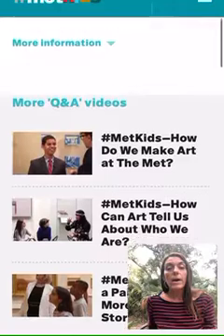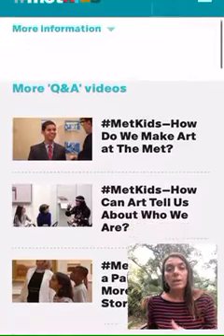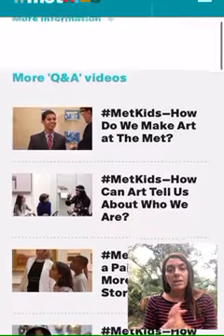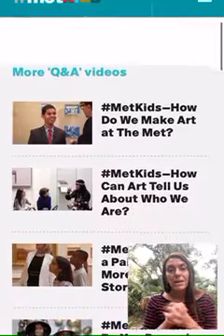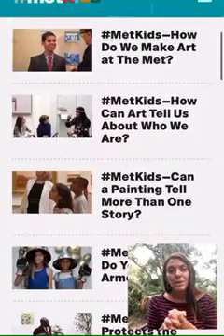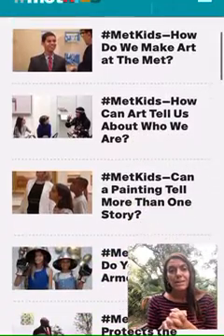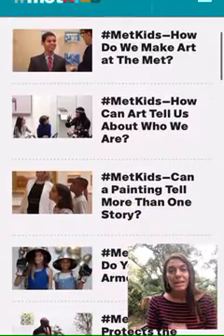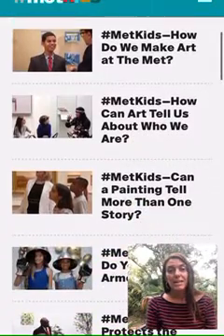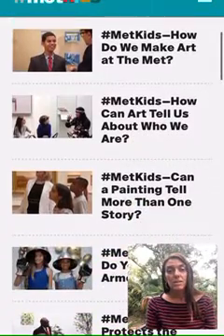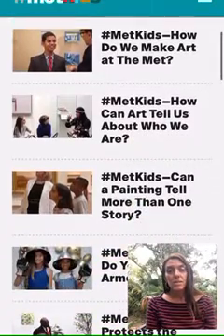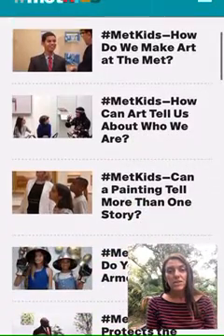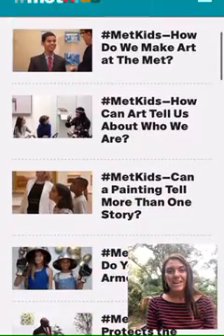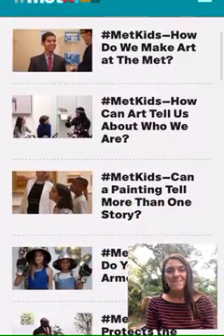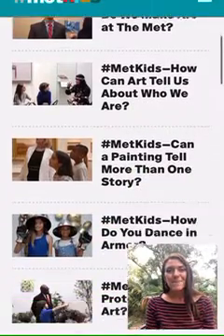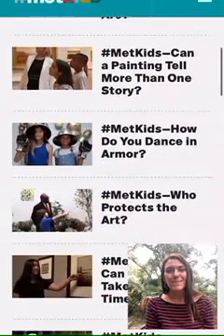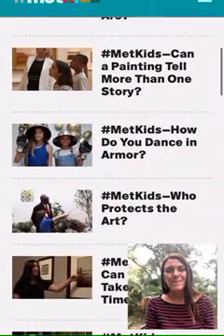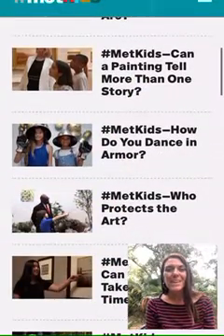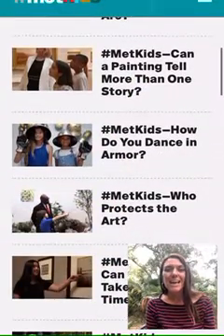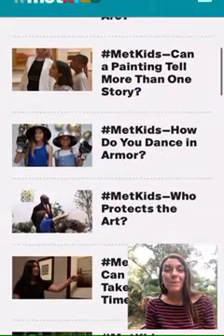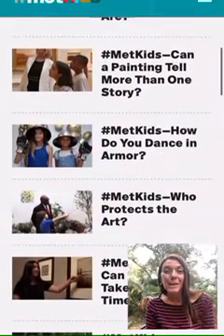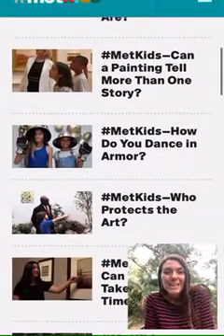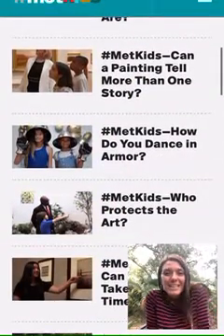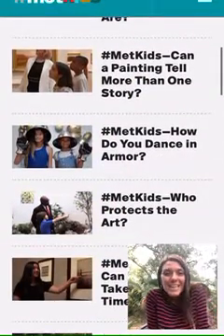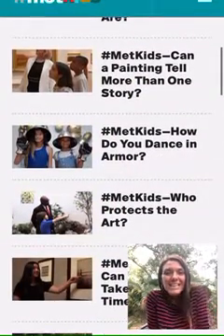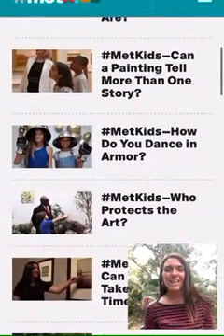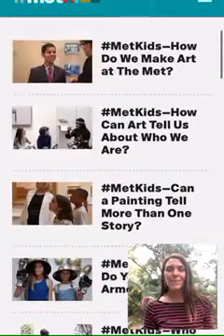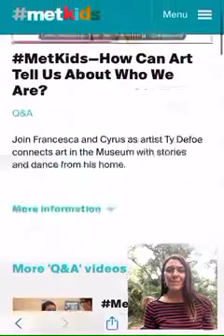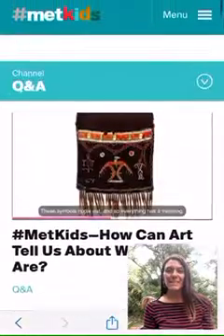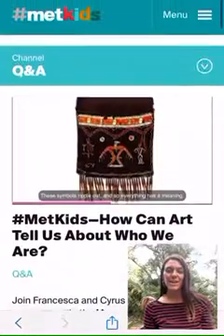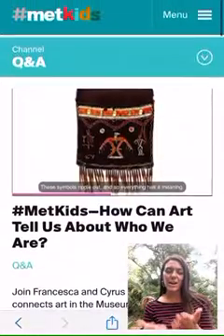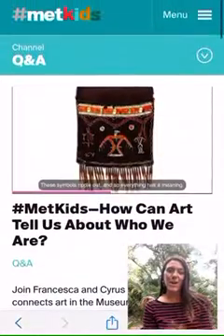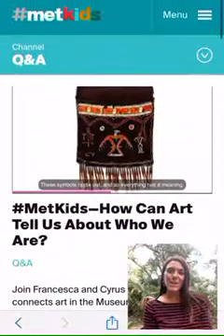I had a really good time with you guys today. Thanks so much for checking out the Met Museum with me and Maria Martinez. I look forward to seeing all your great artwork.